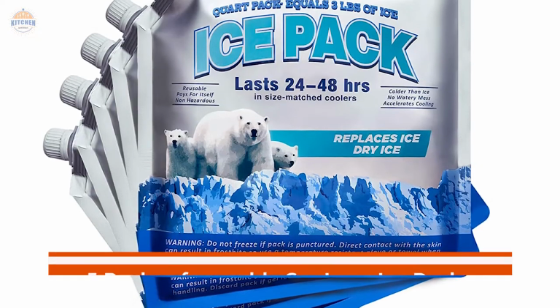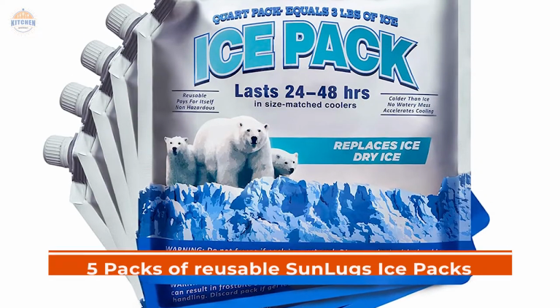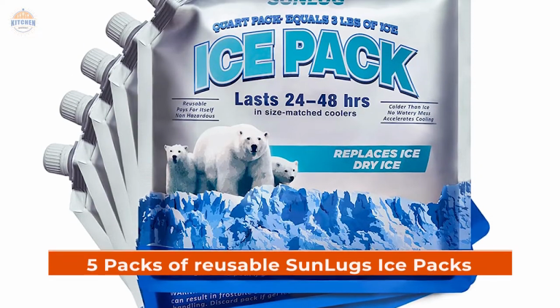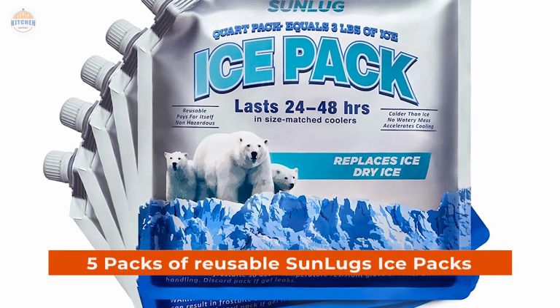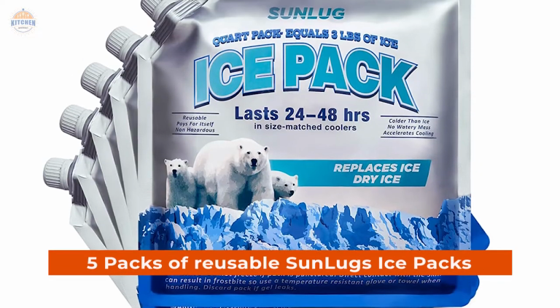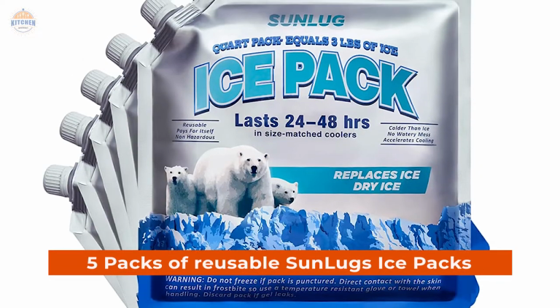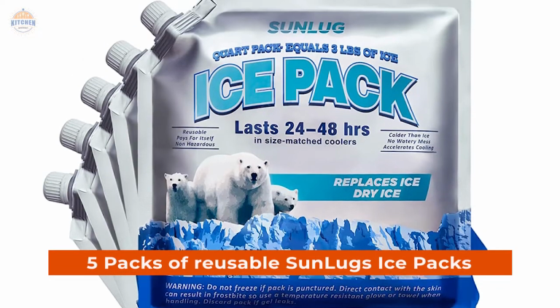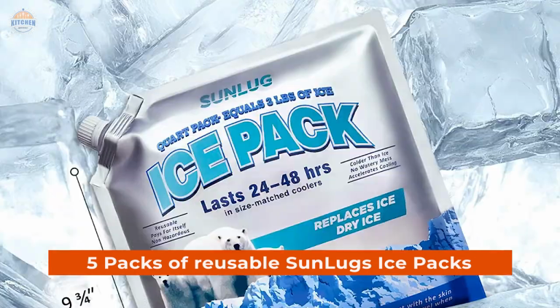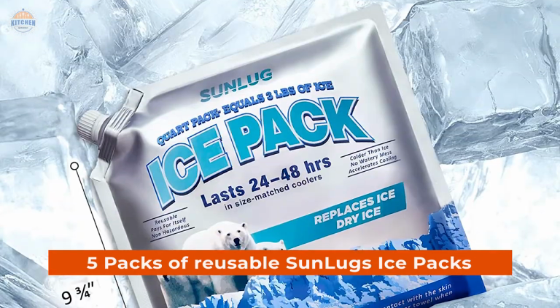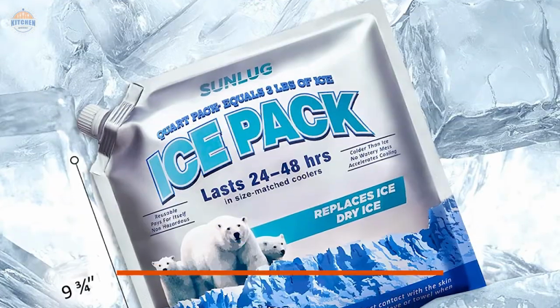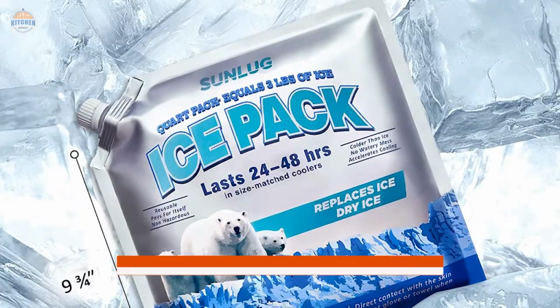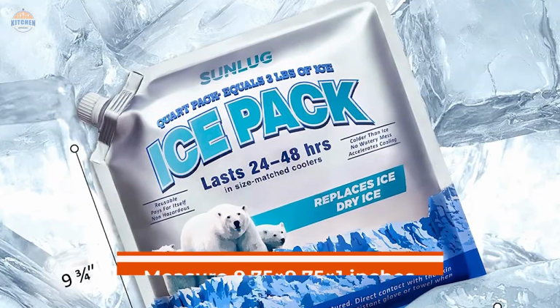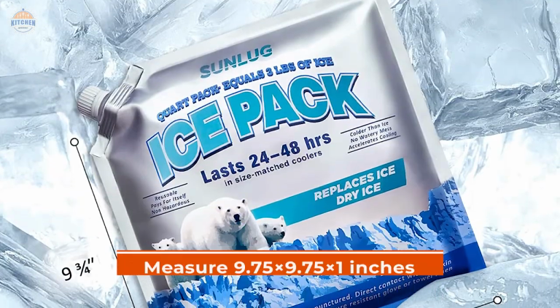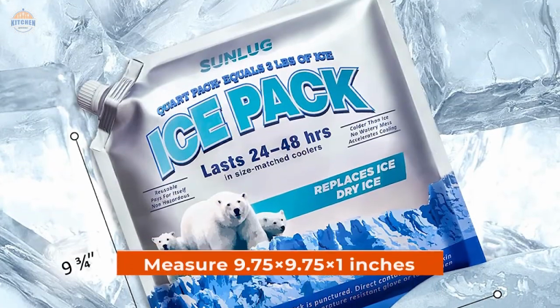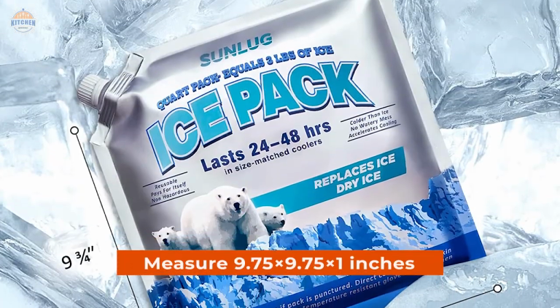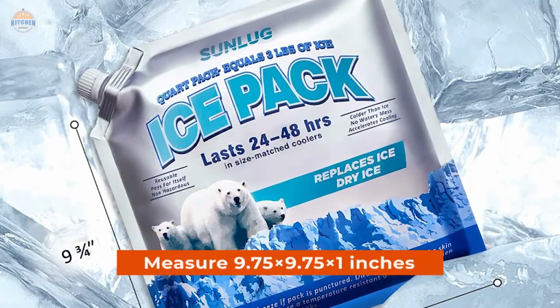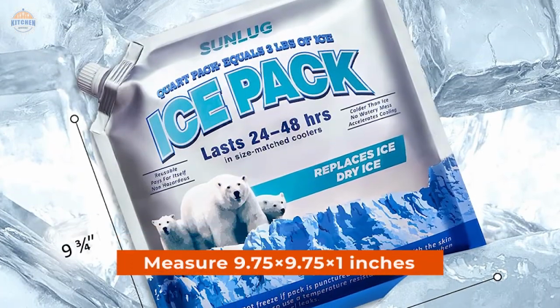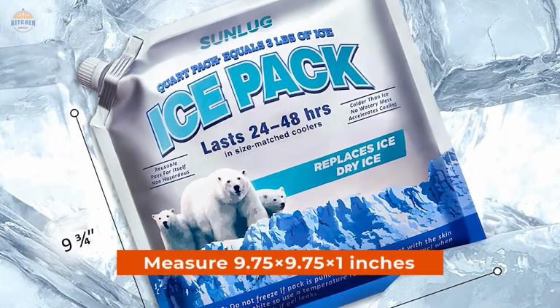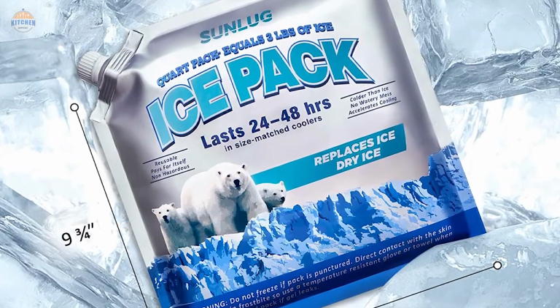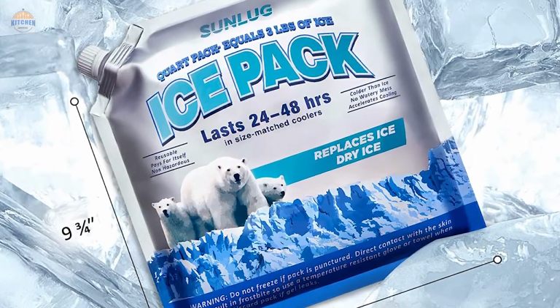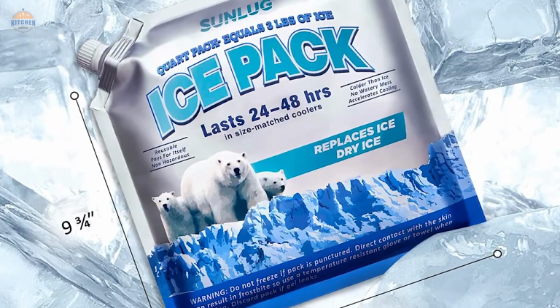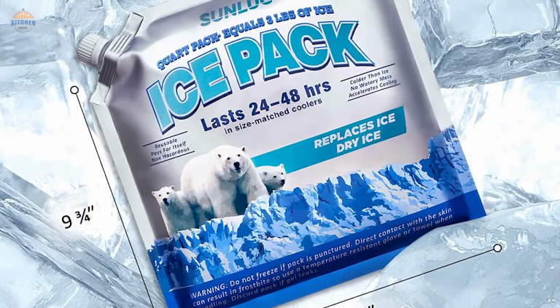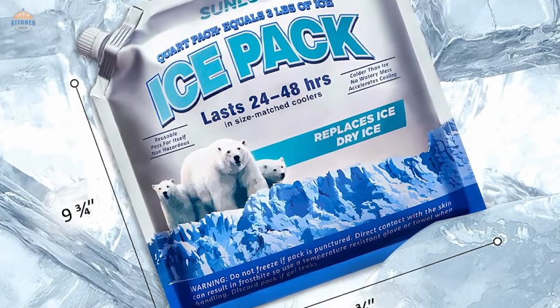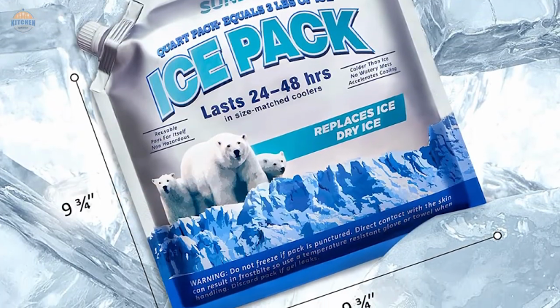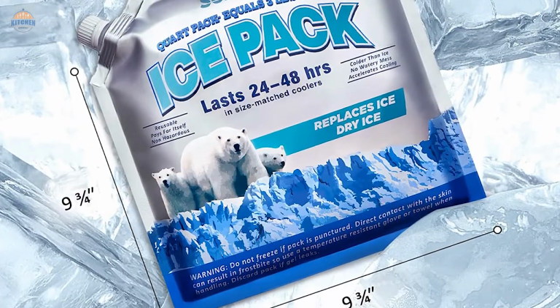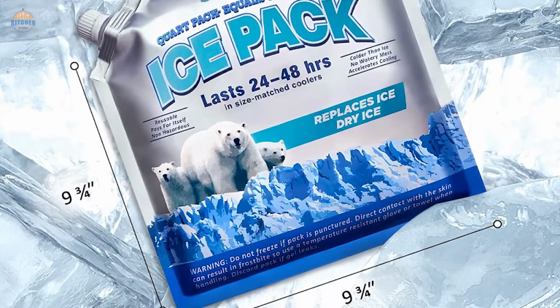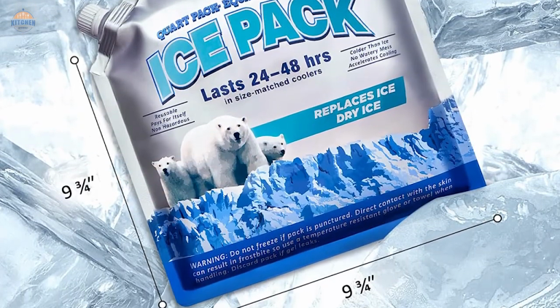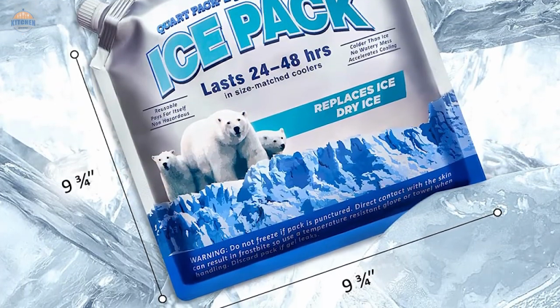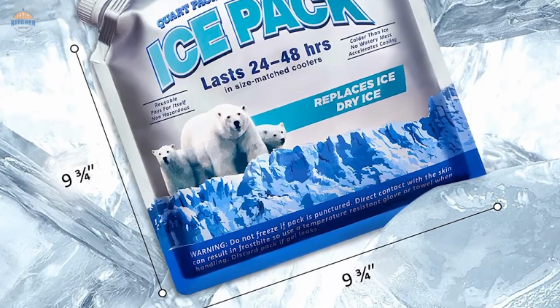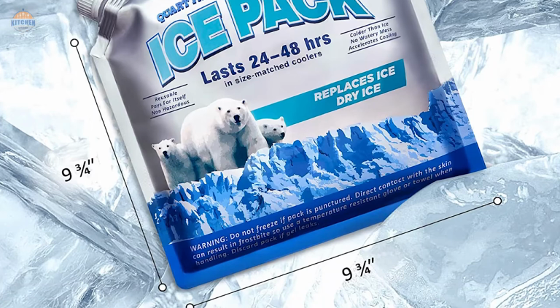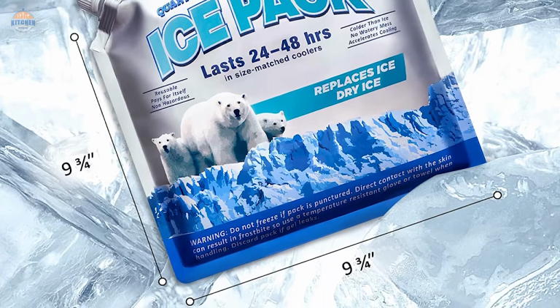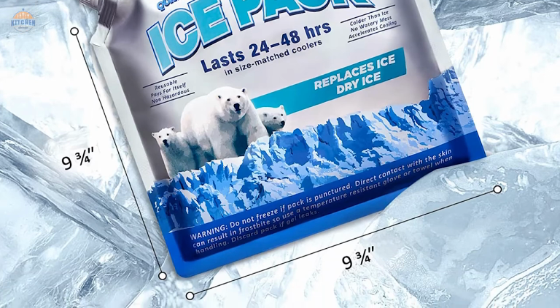The 5-pack of reusable ice packs measures 9.75x9.75 inches and contains 50 individual ice packs total.